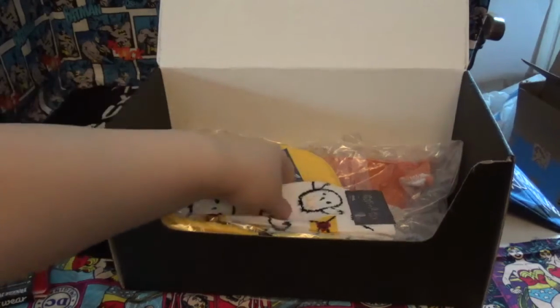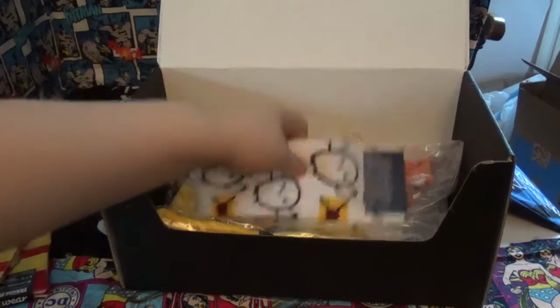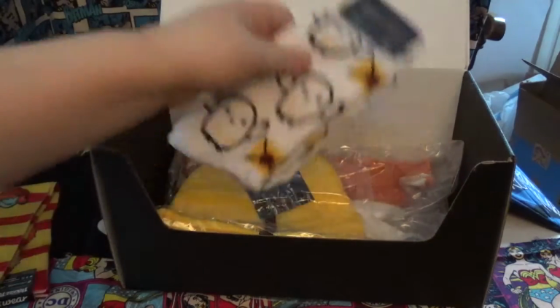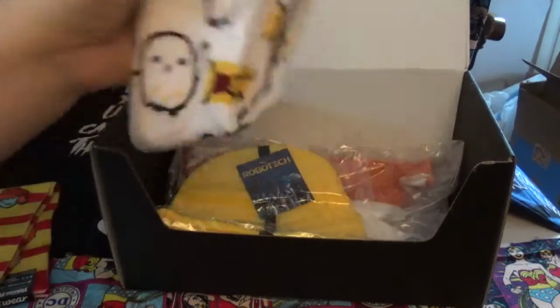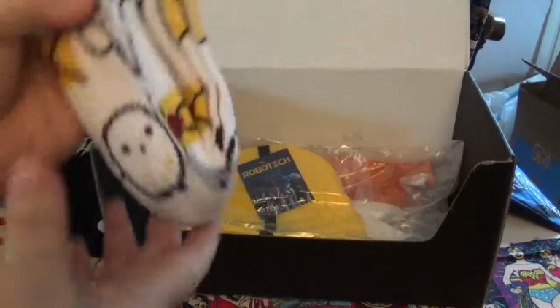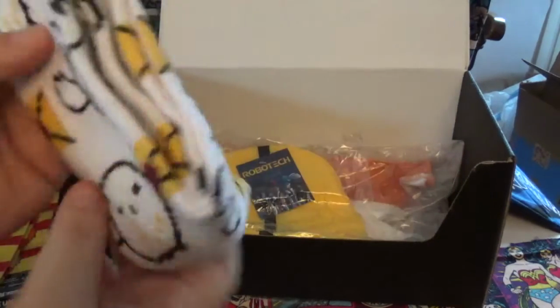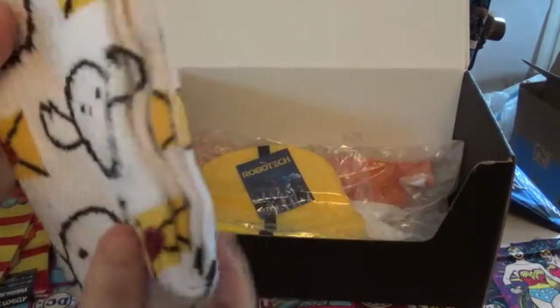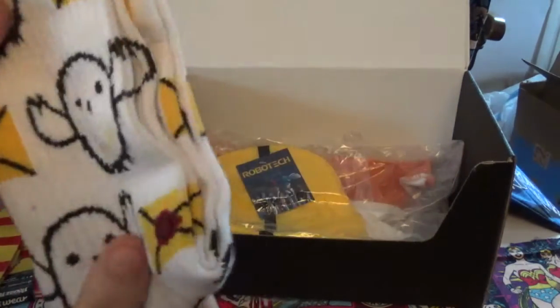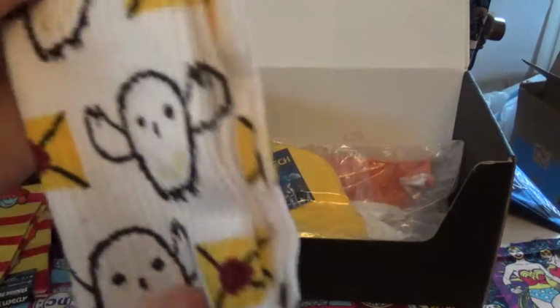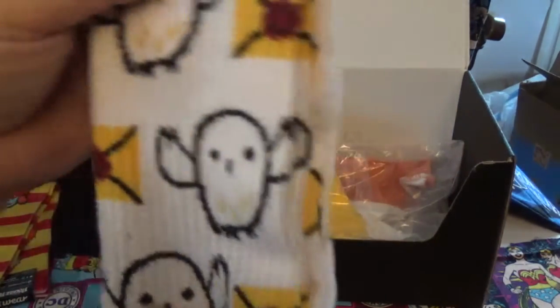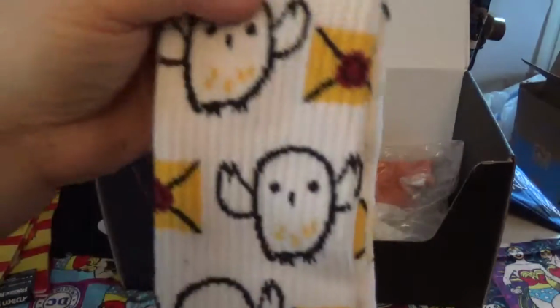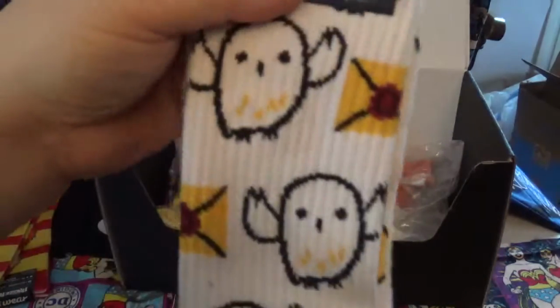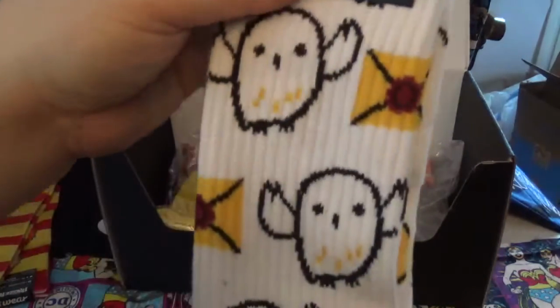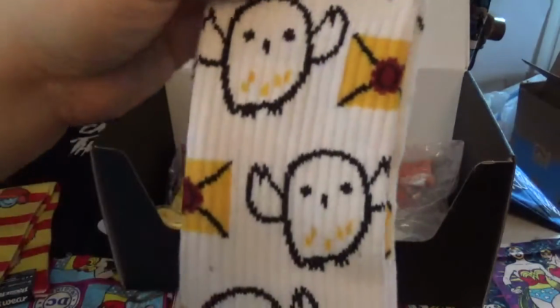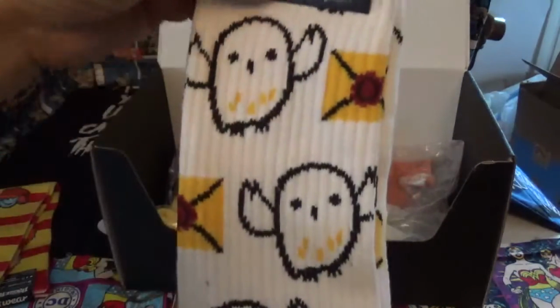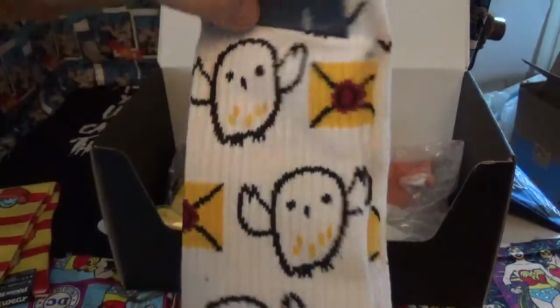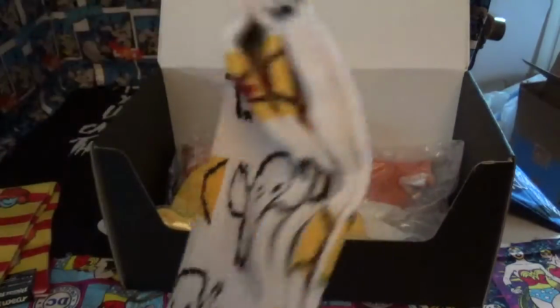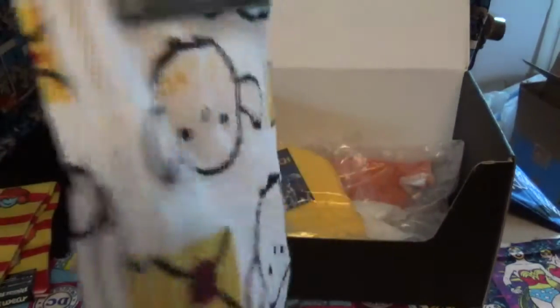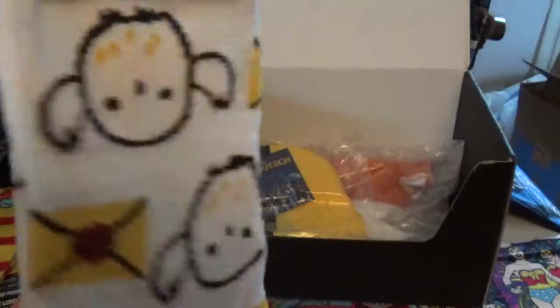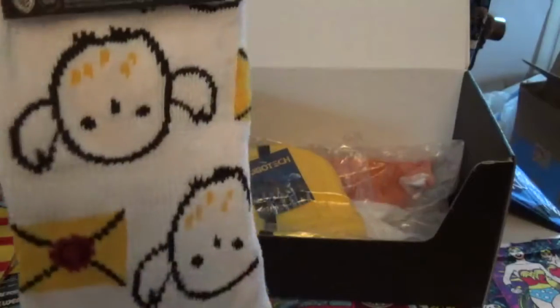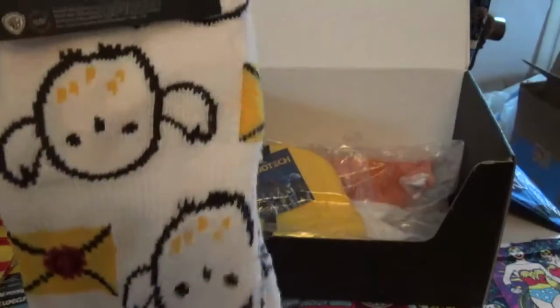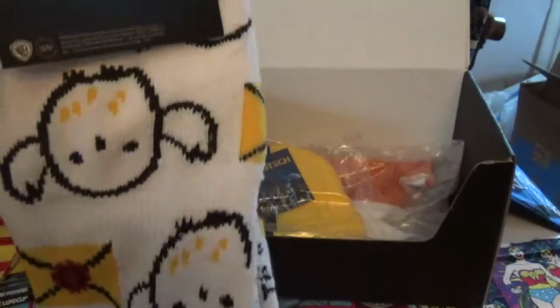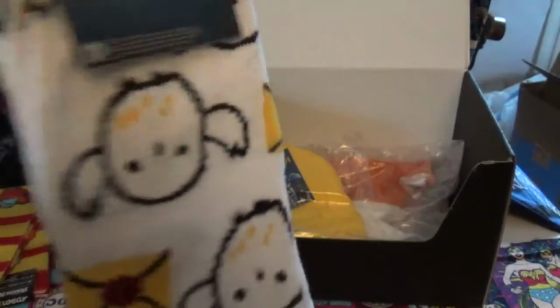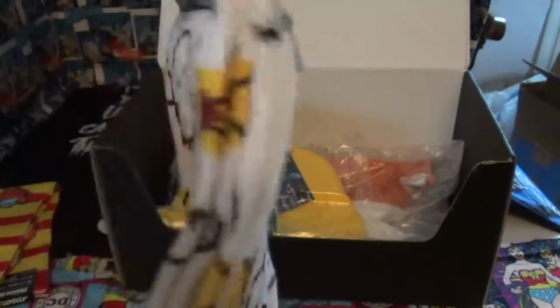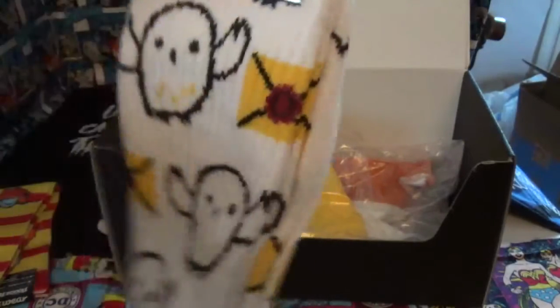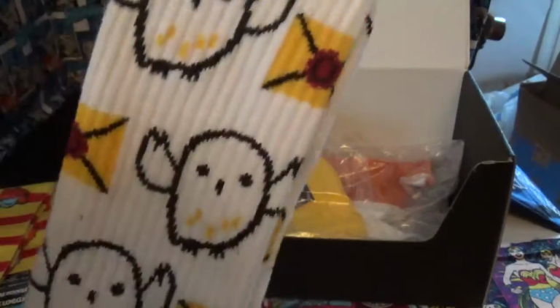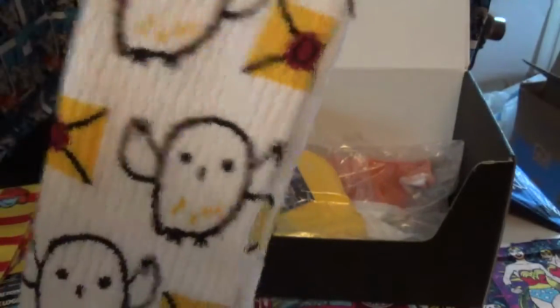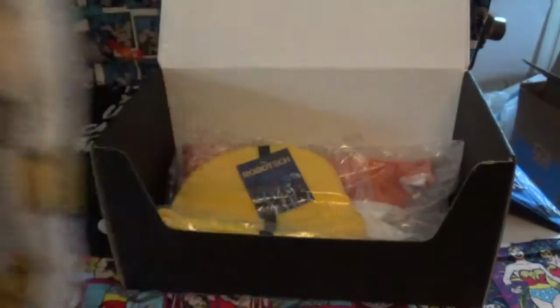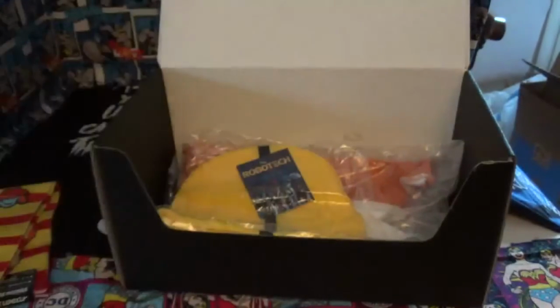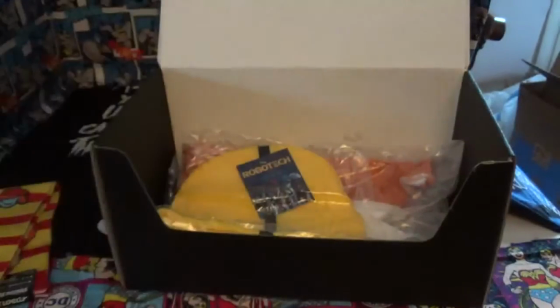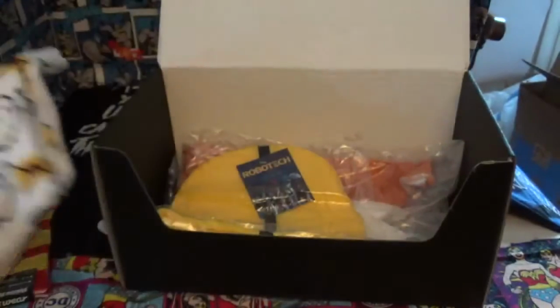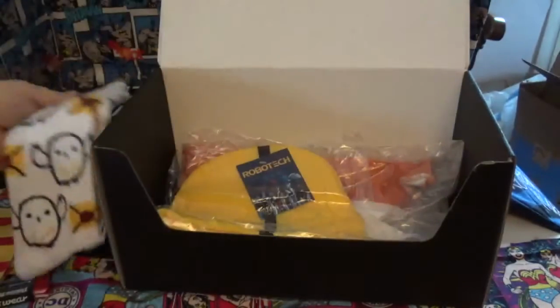You get these Harry Potter socks, which I'm going to give away. I'm not a Harry Potter fan.